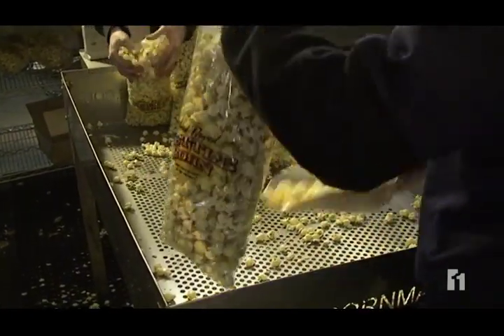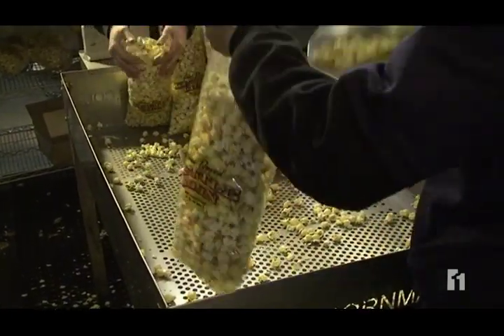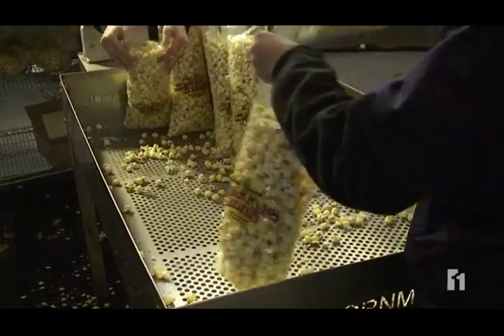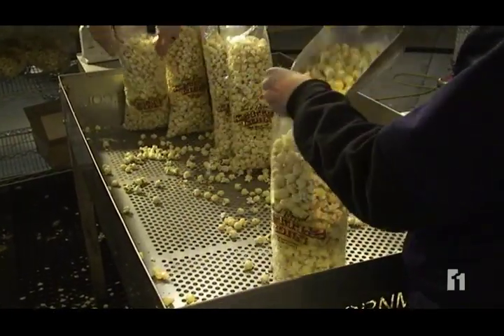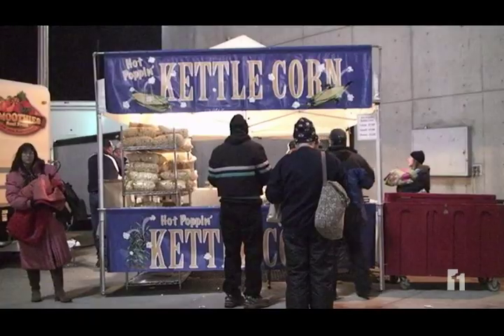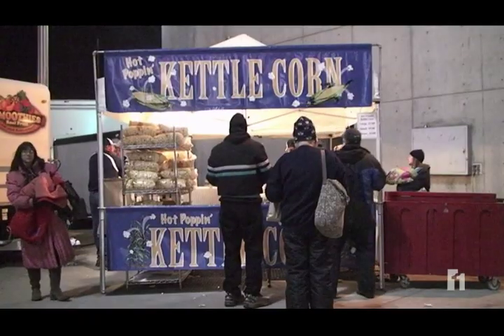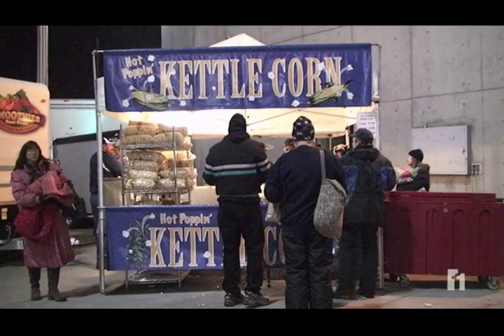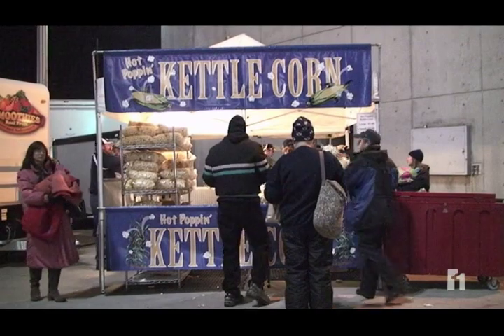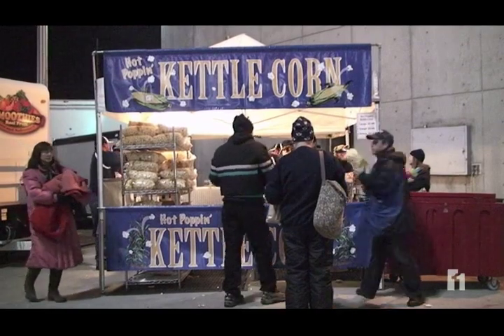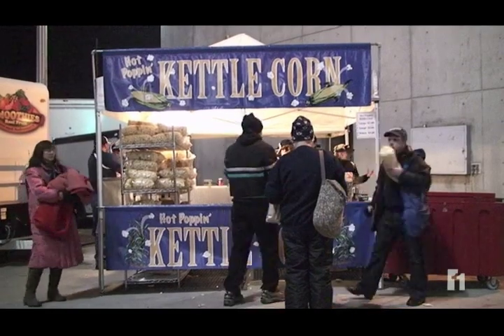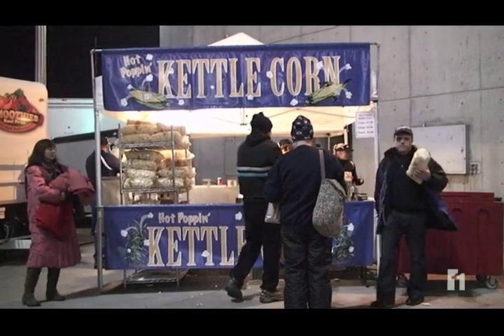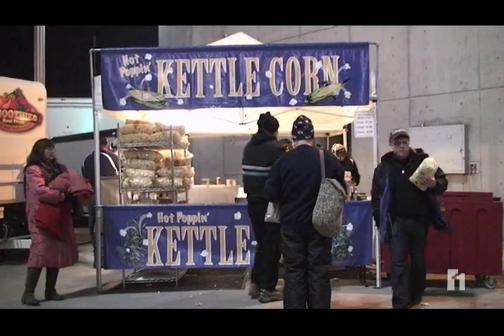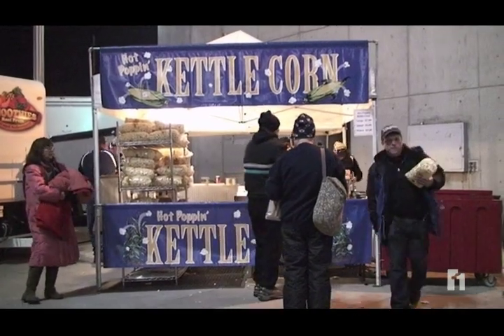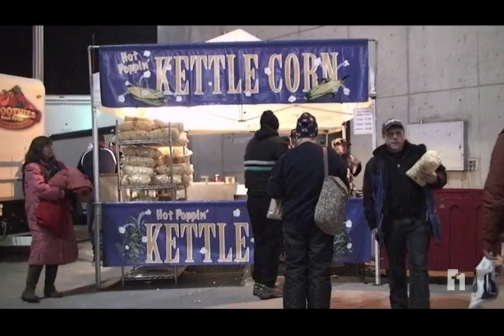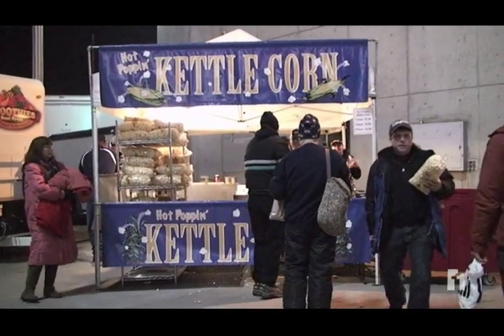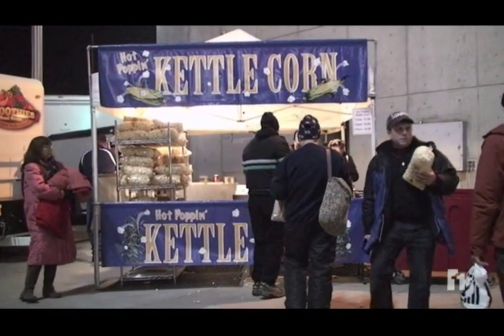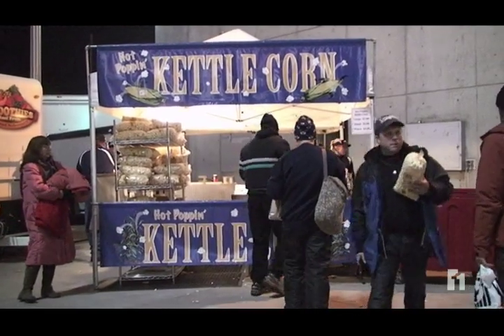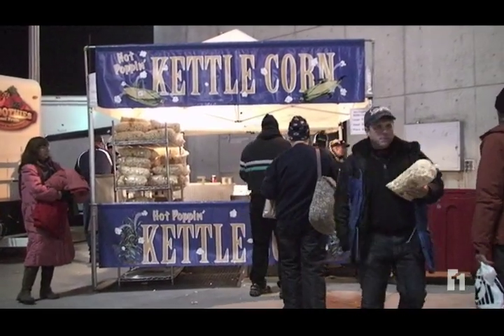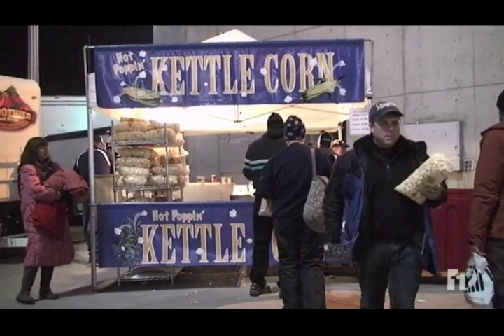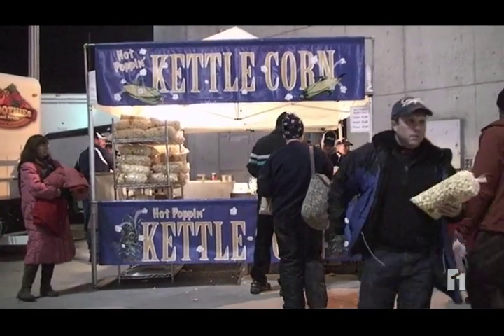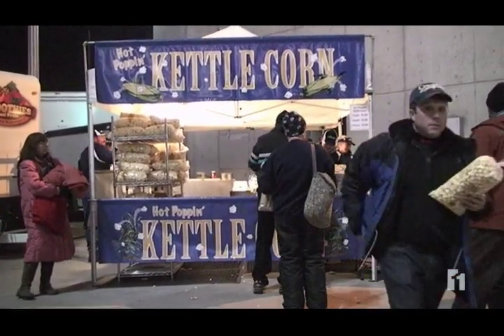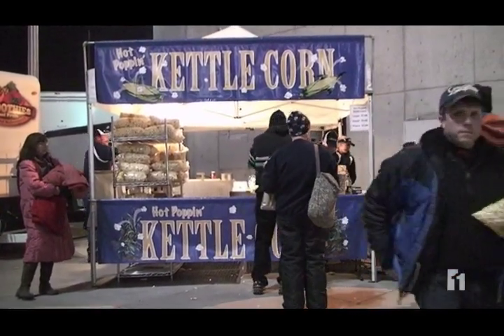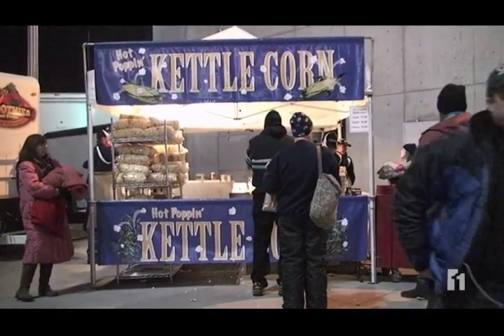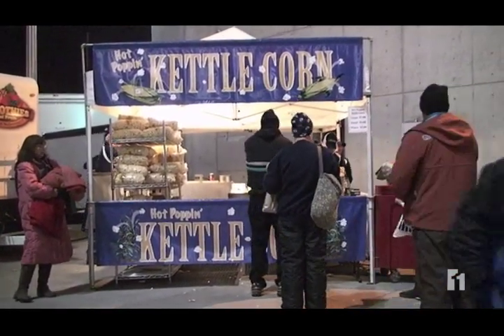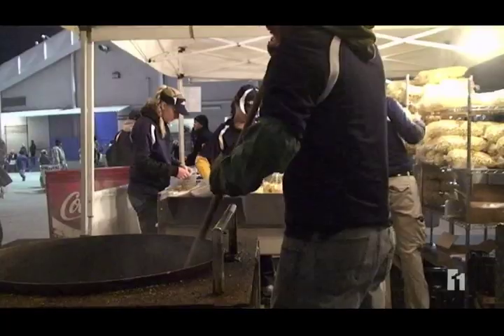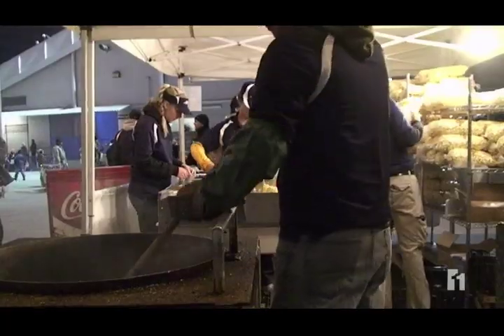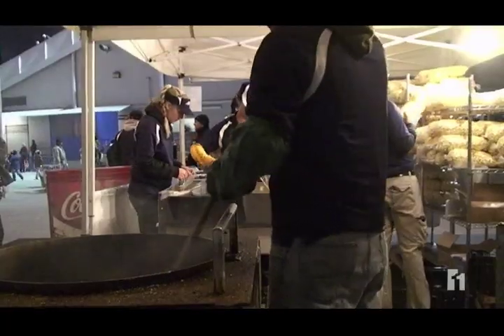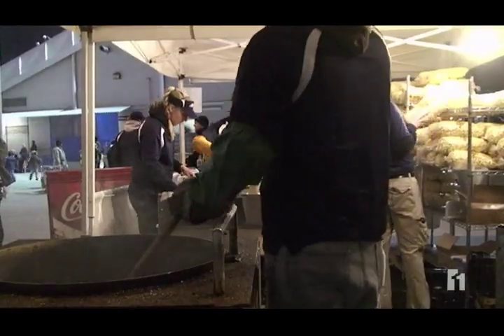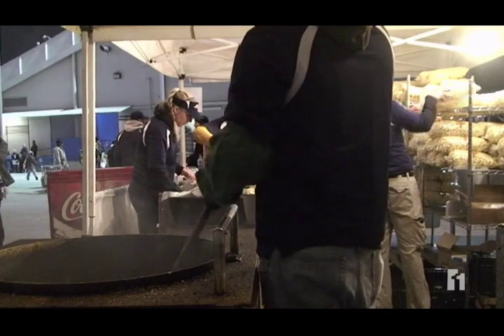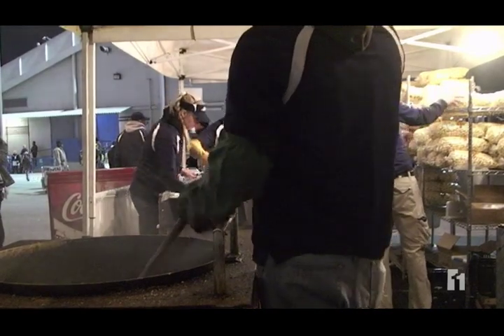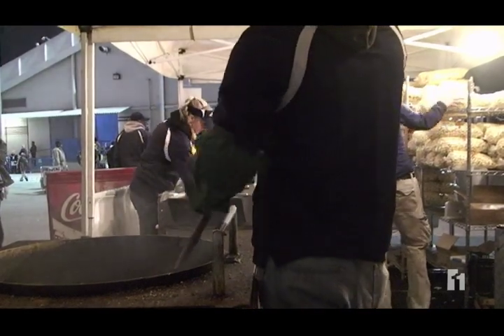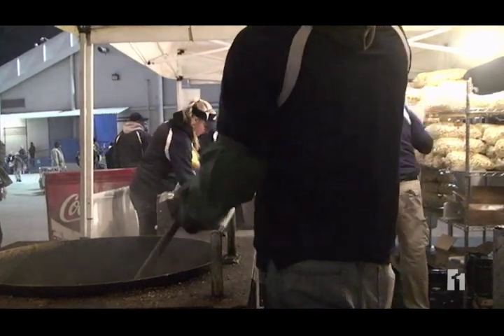Hot Poppin' Kettle Corn has been serving their sweet treat to BYU fans for the last four years, and all of that goodness is made right here at the stadium.